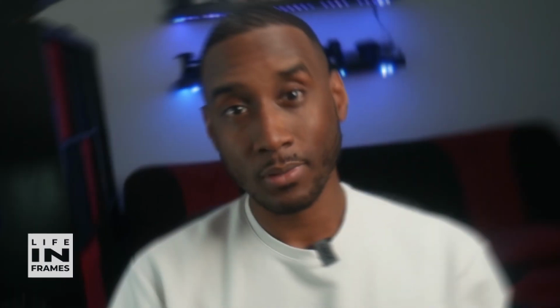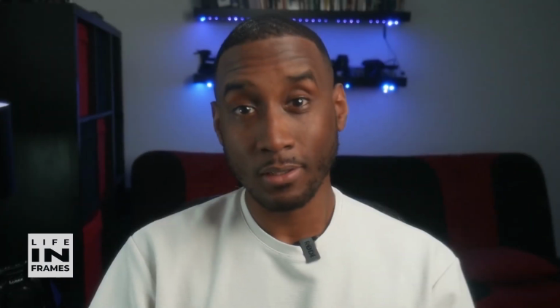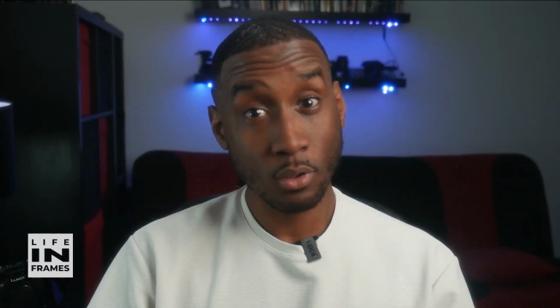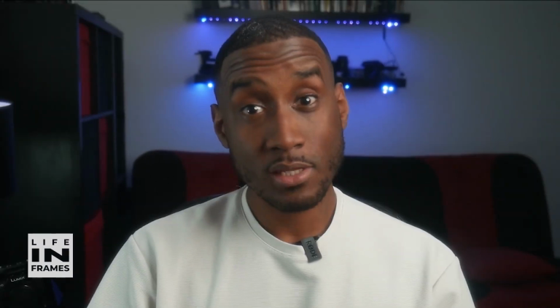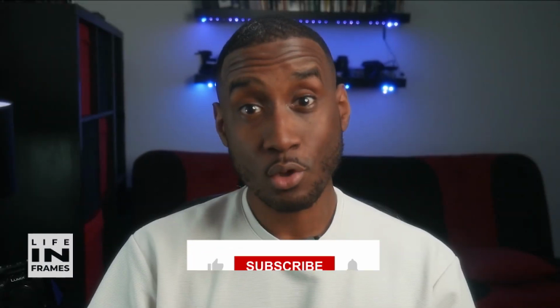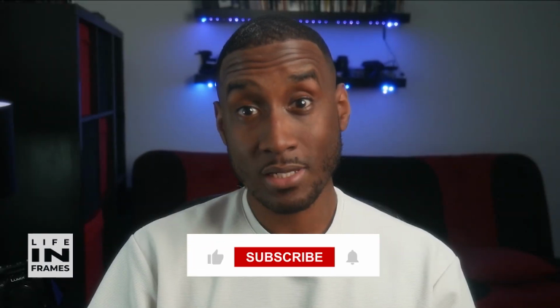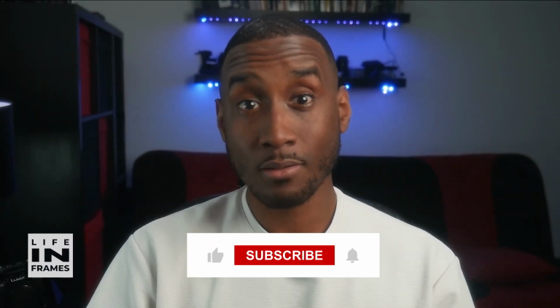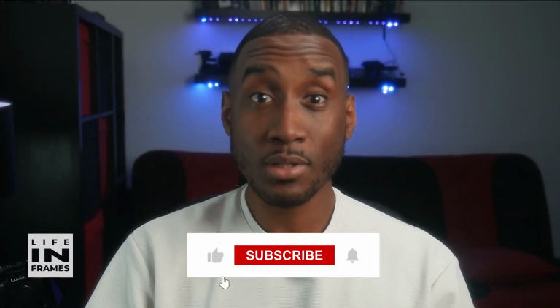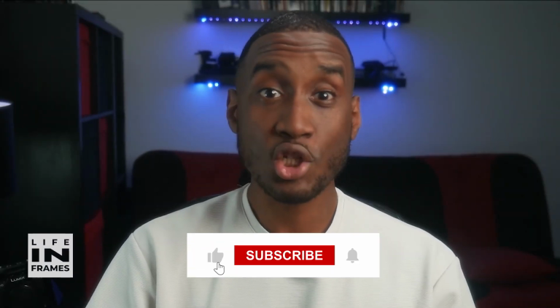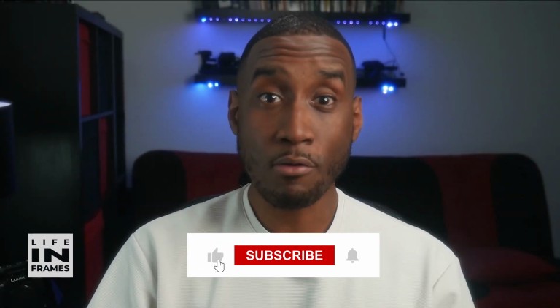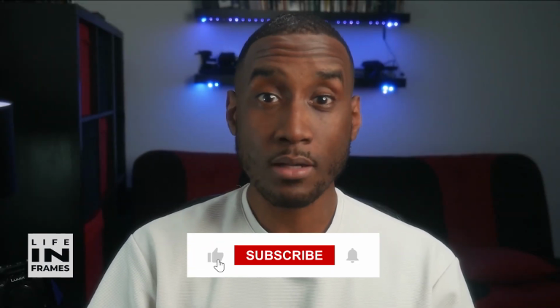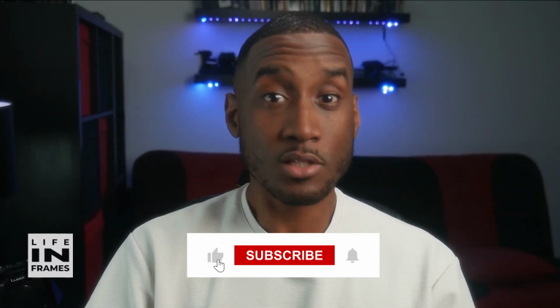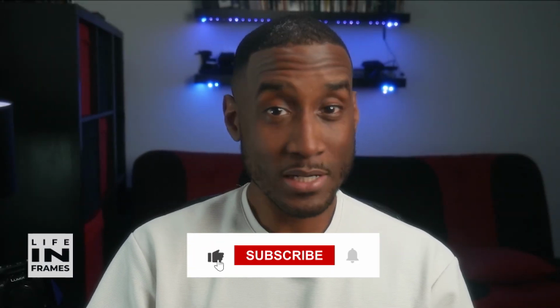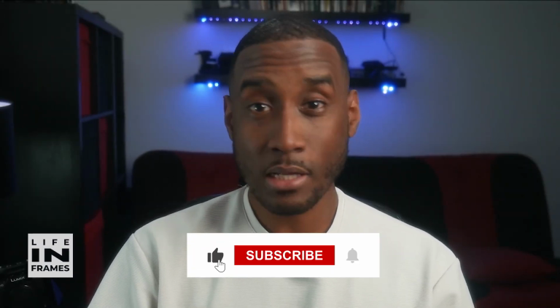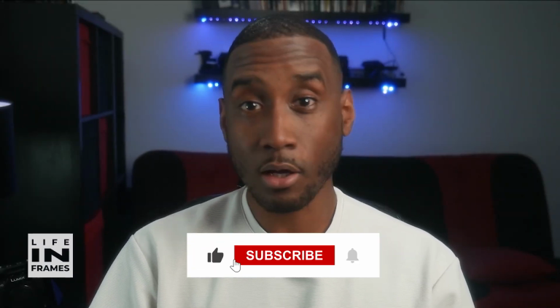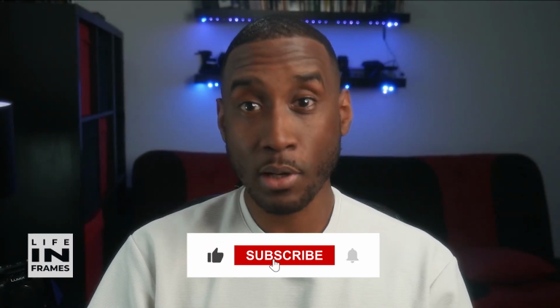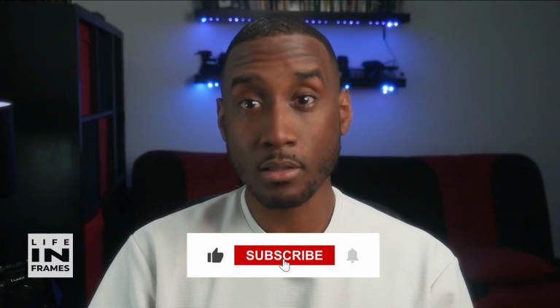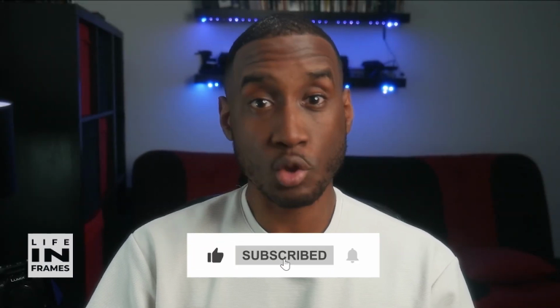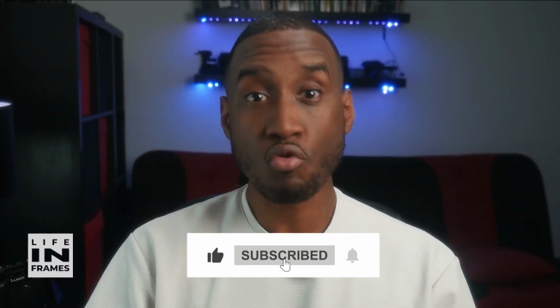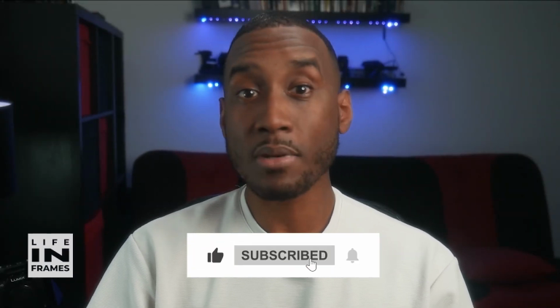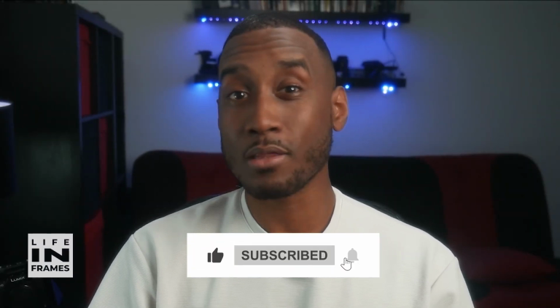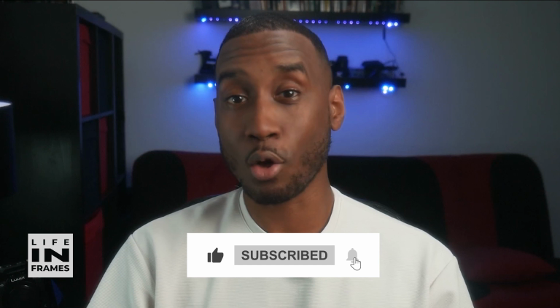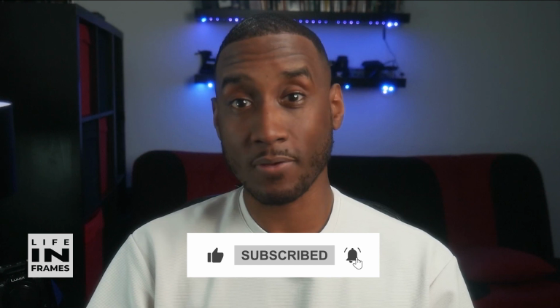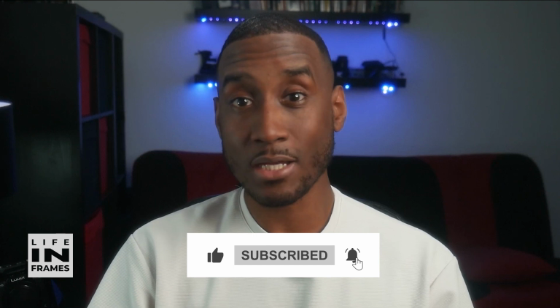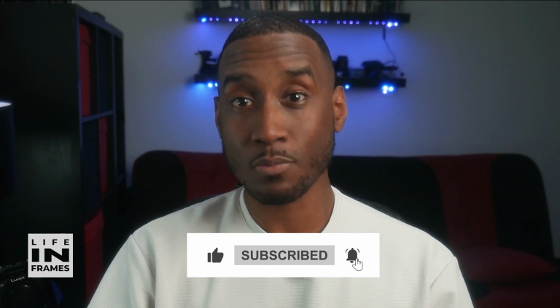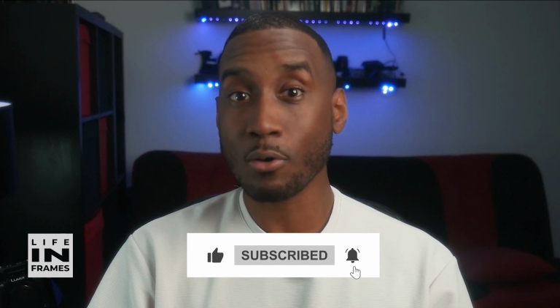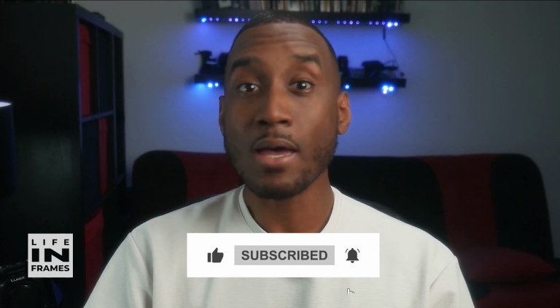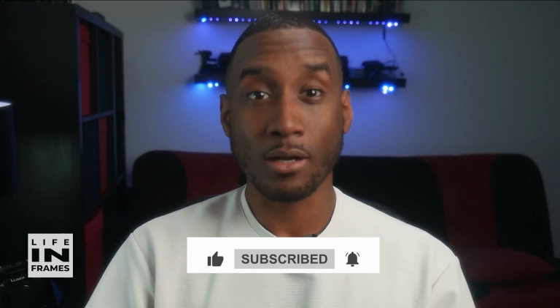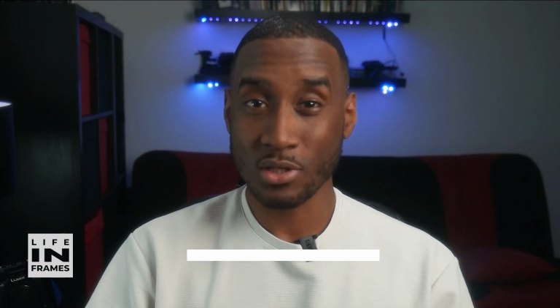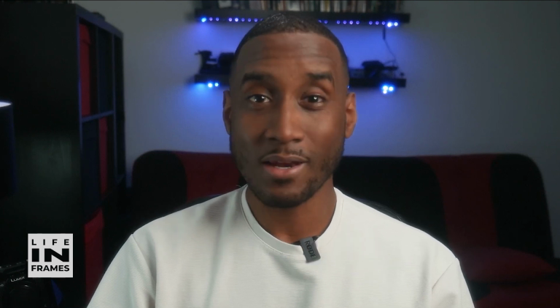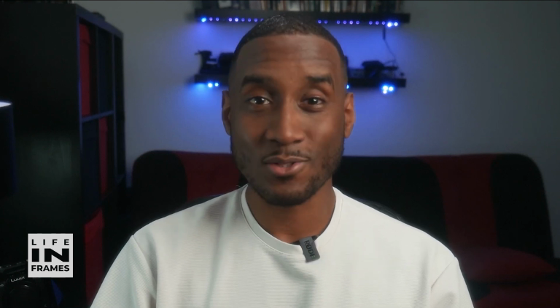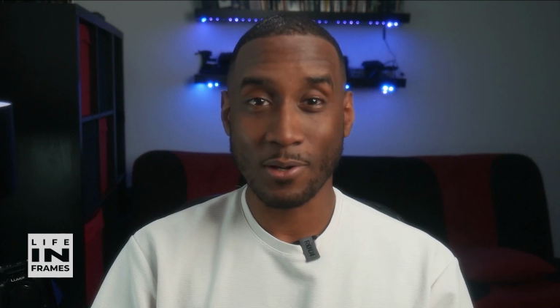If you like this content, please share it, smash that like button, subscribe and hit the notification bell, and I'll see you next time.